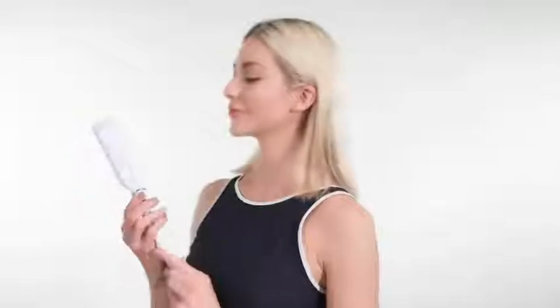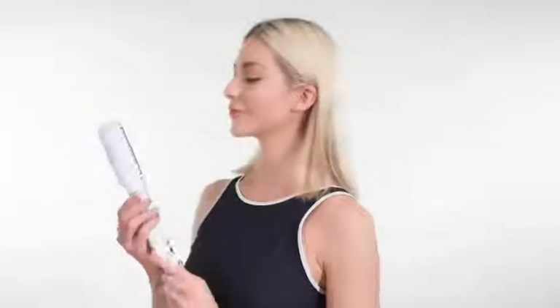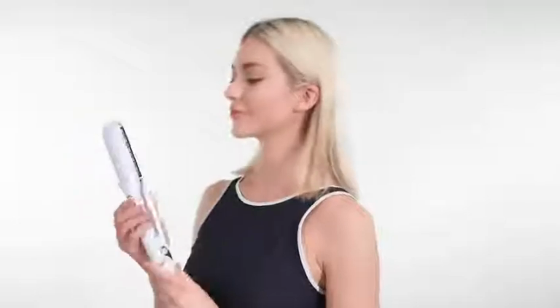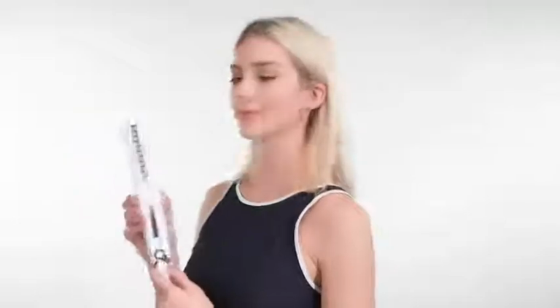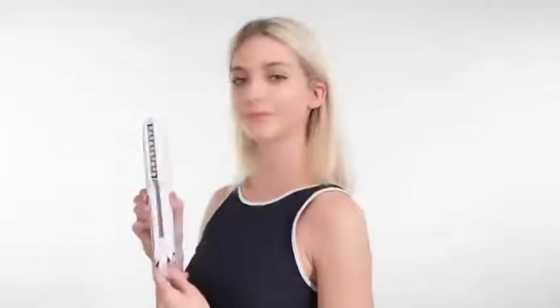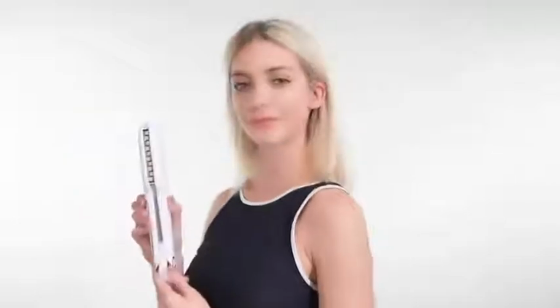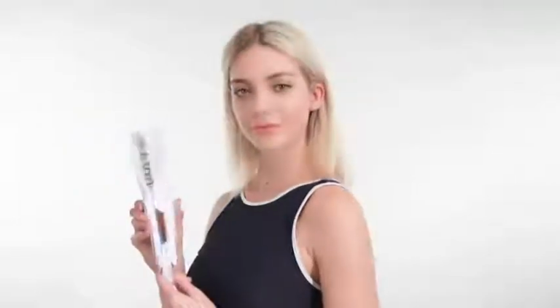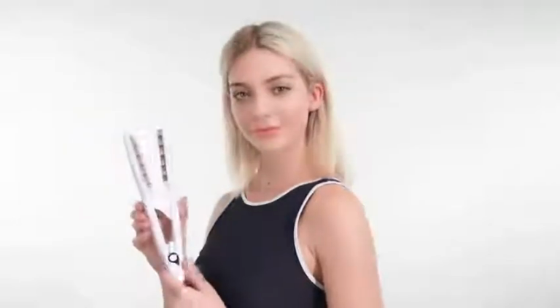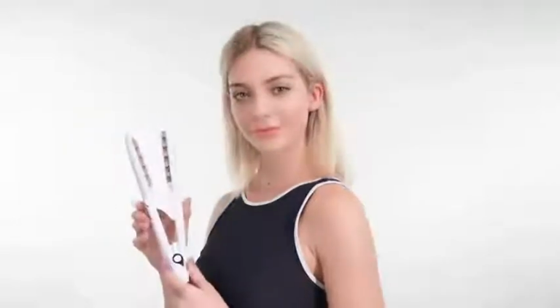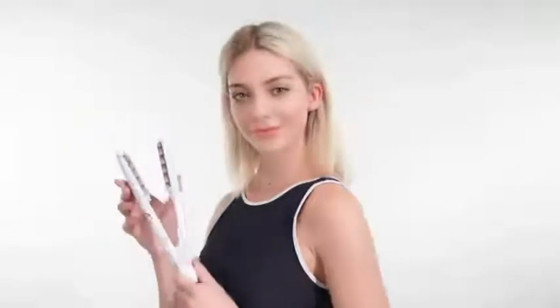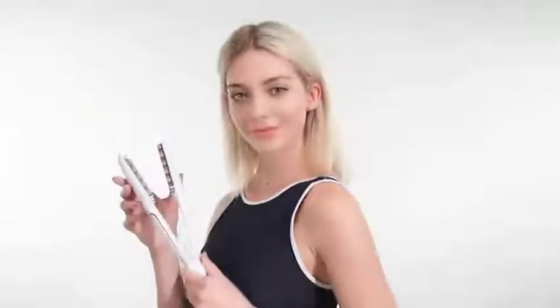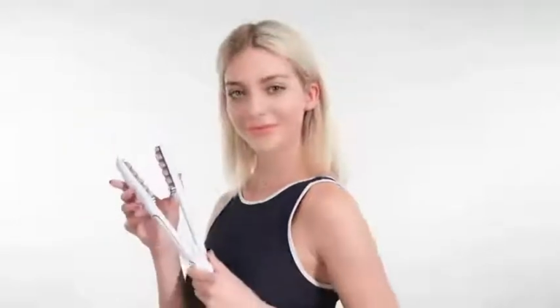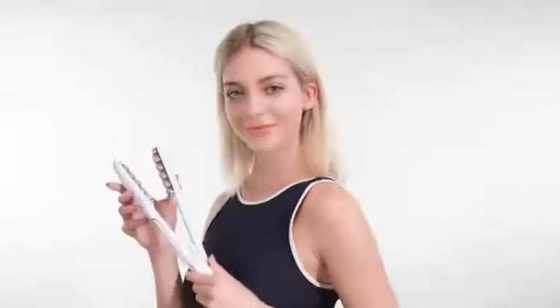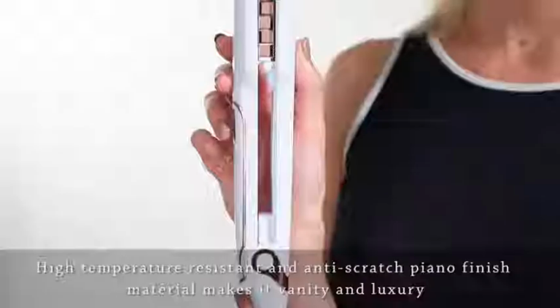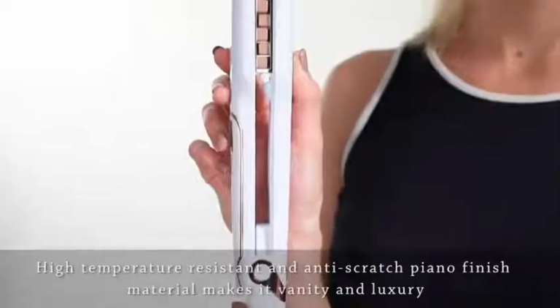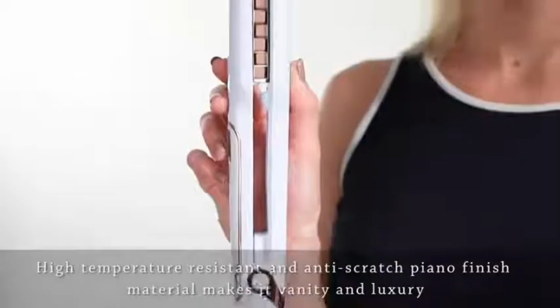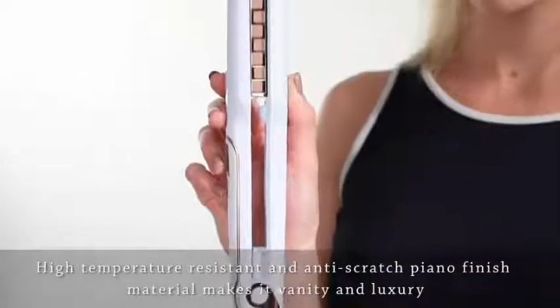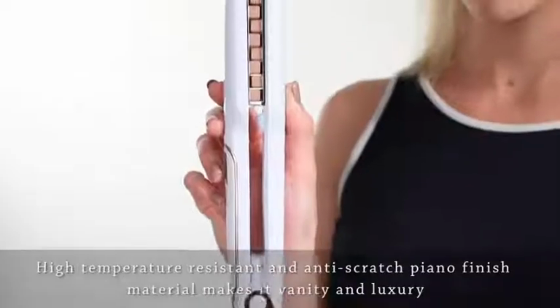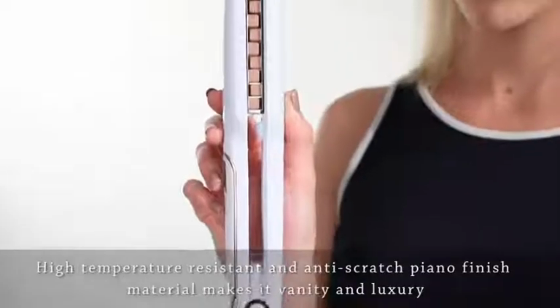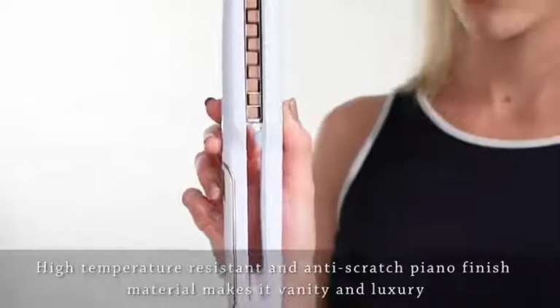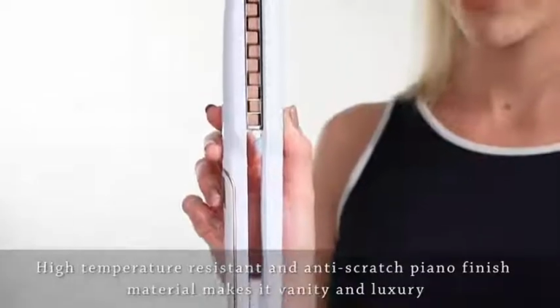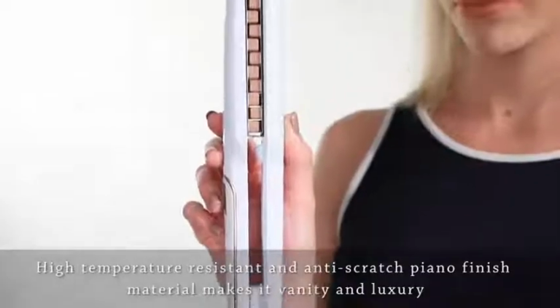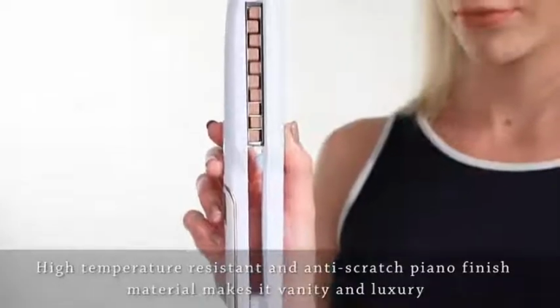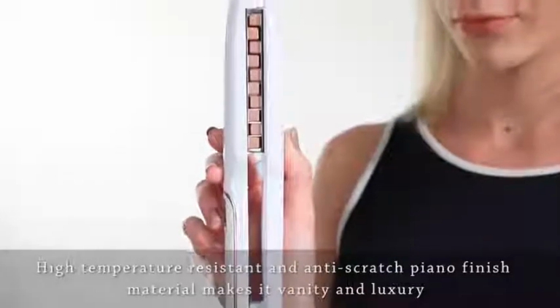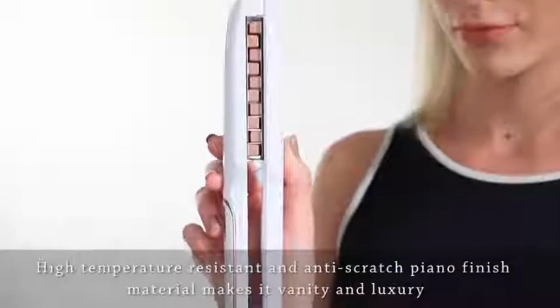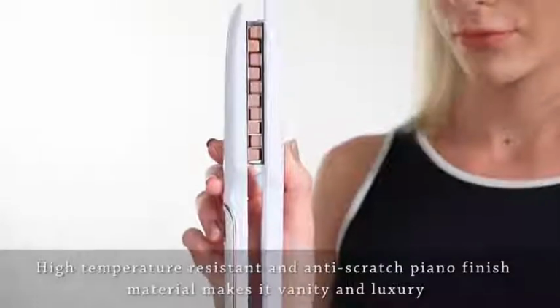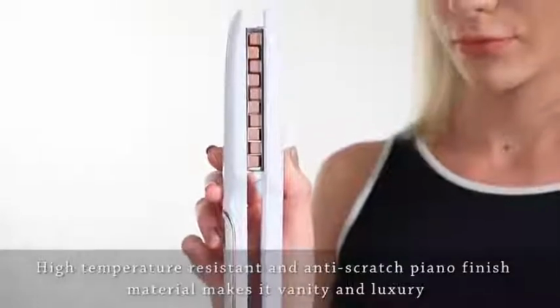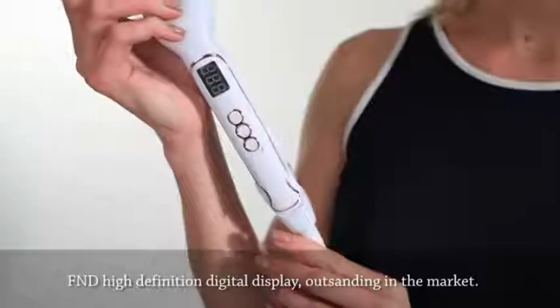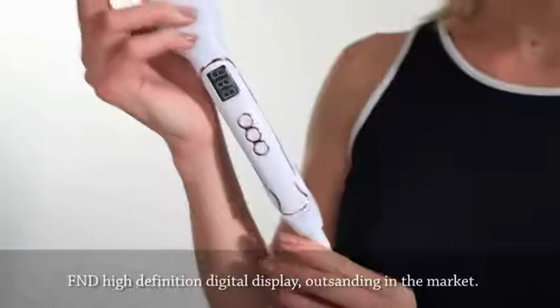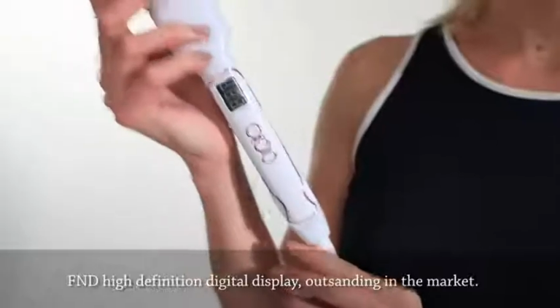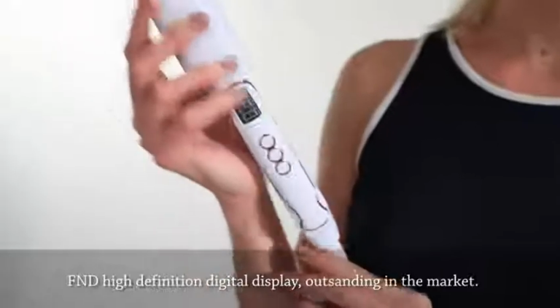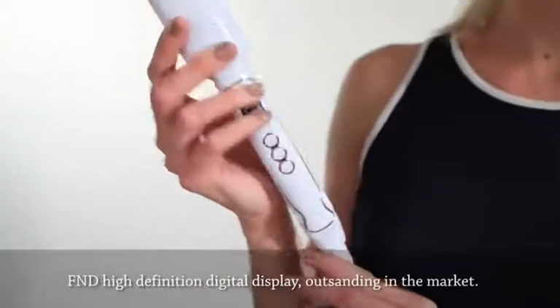How to get major volume with no damage on your hair? This gadget is a revolutionary product.